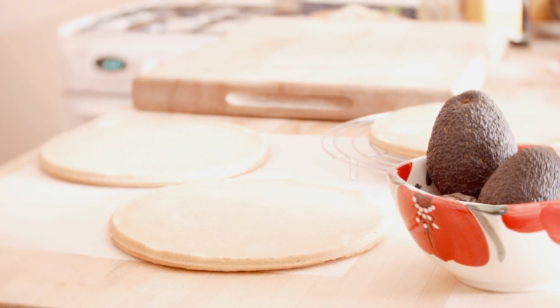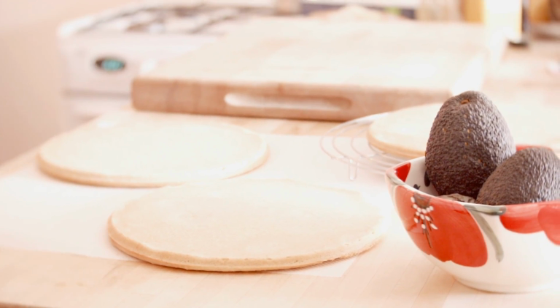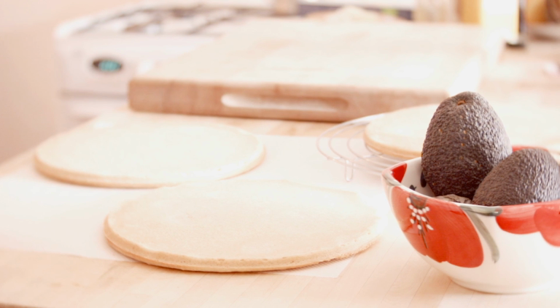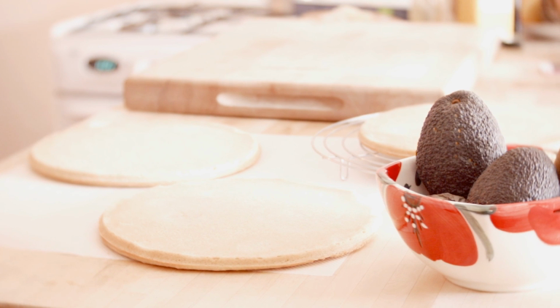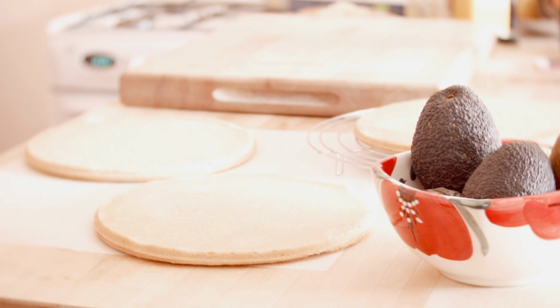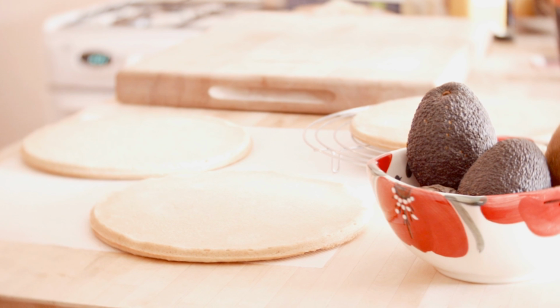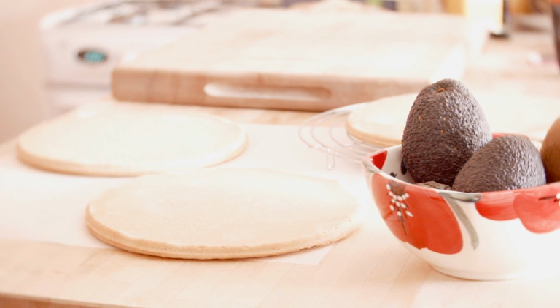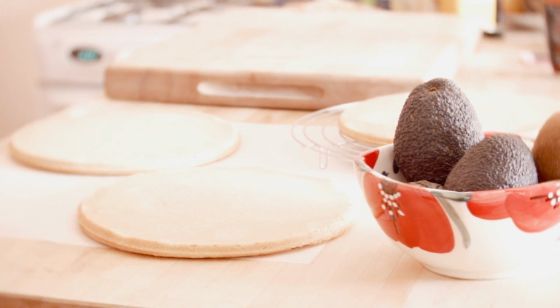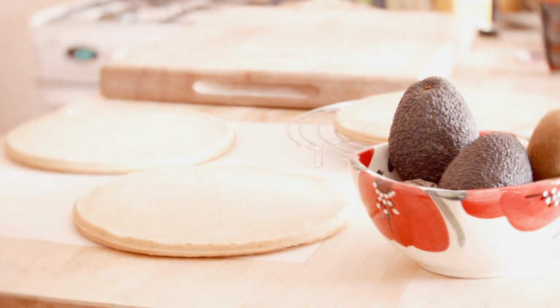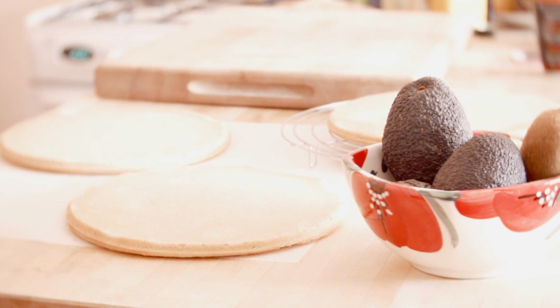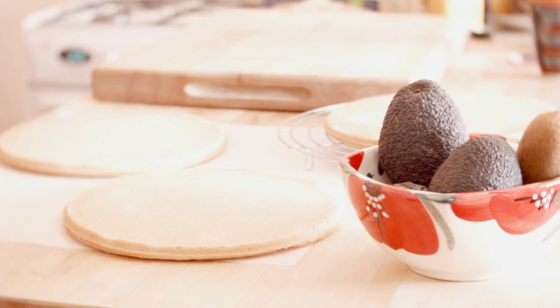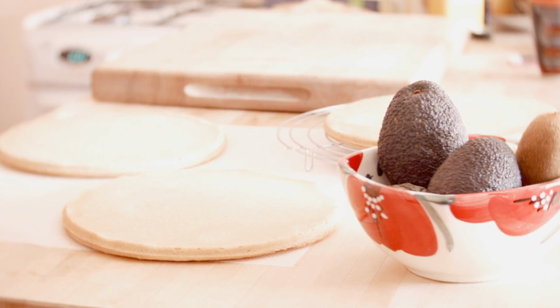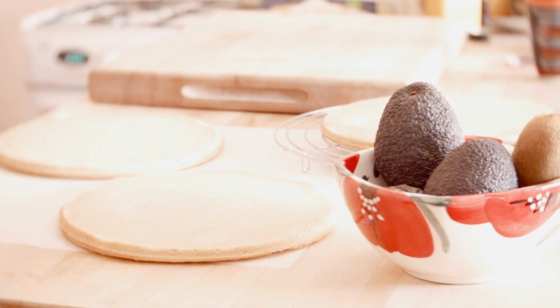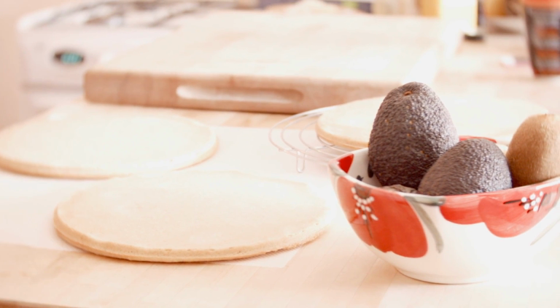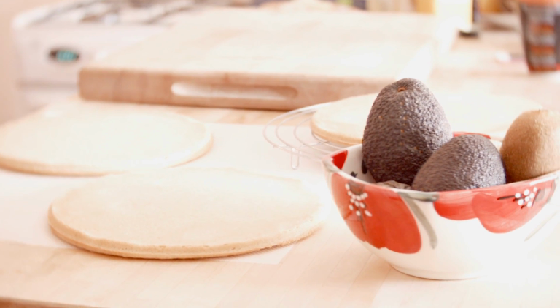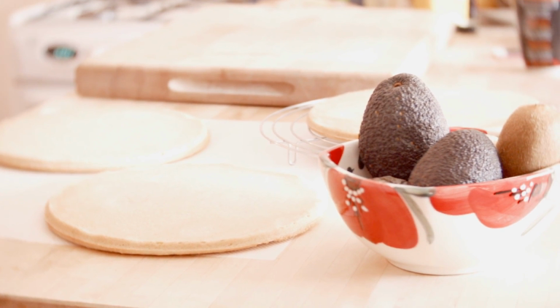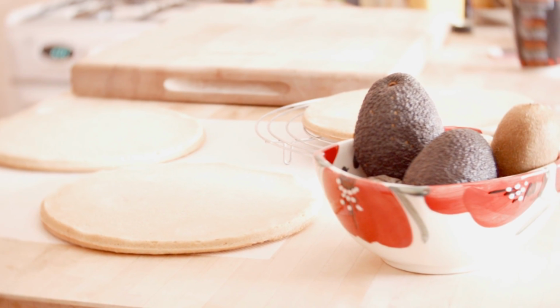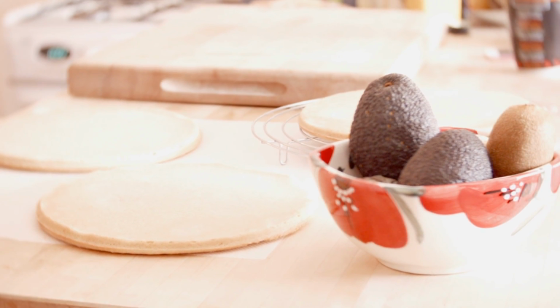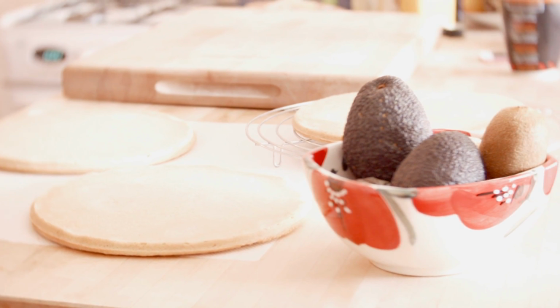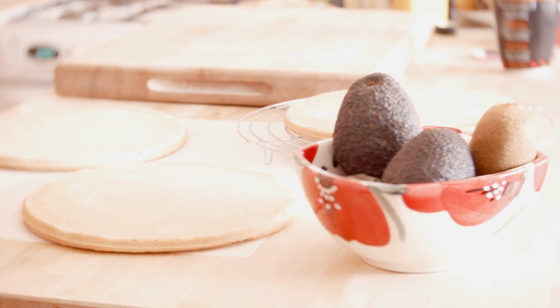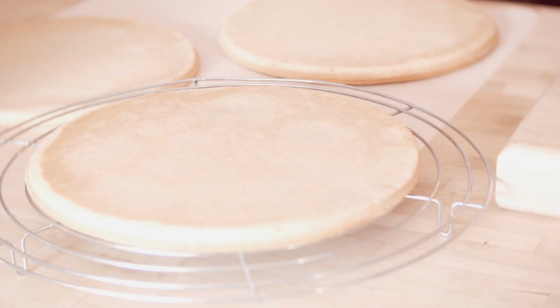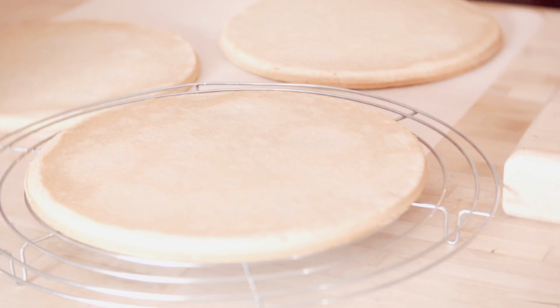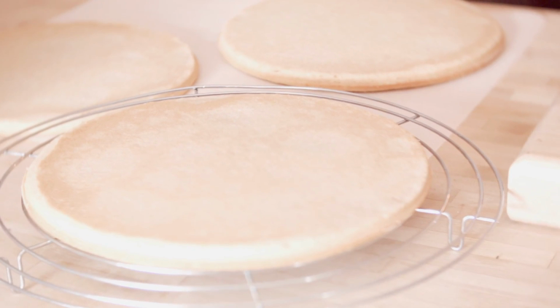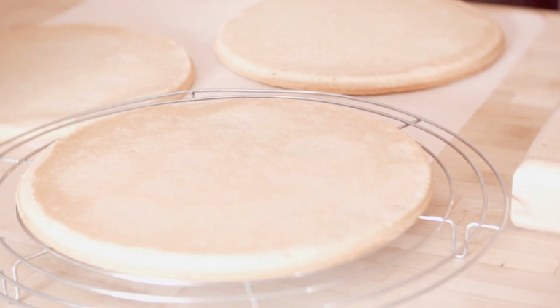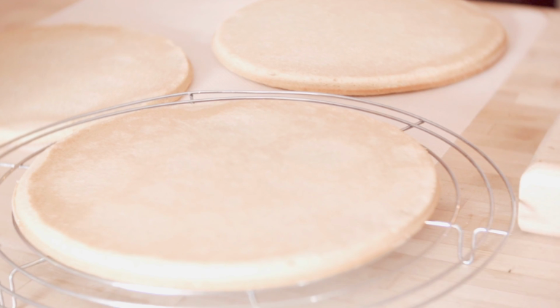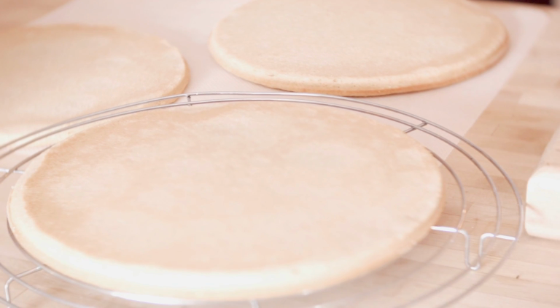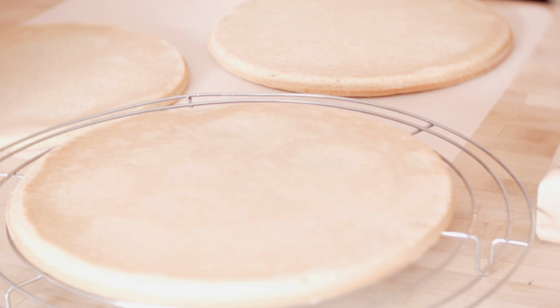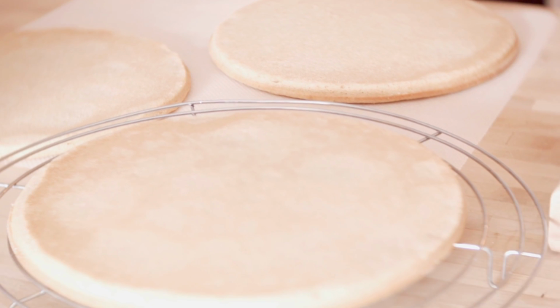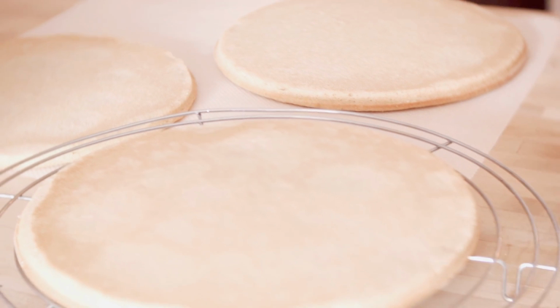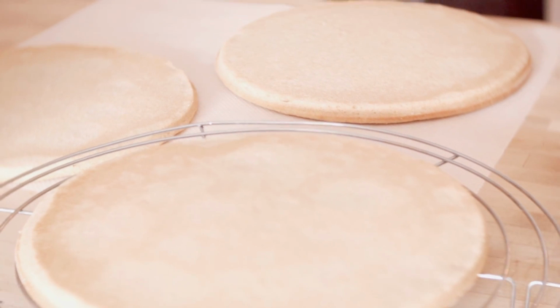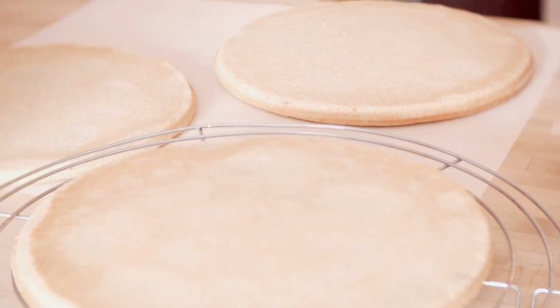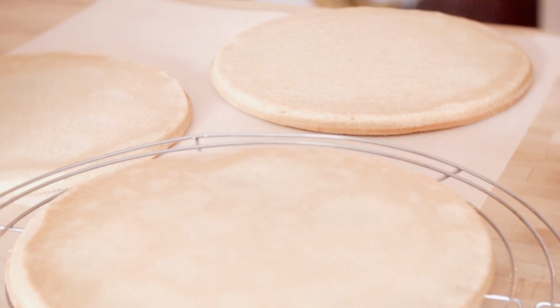Et voilà pour la recette de génoise. On se retrouve très vite avec deux idées de layer cake pour la compléter. Ciao, ciao !